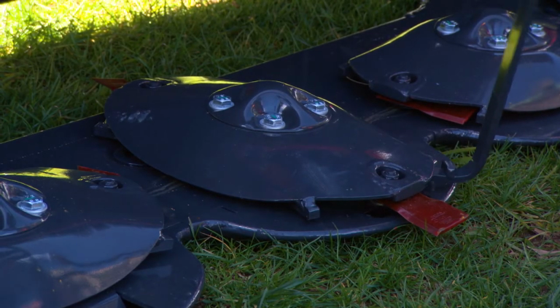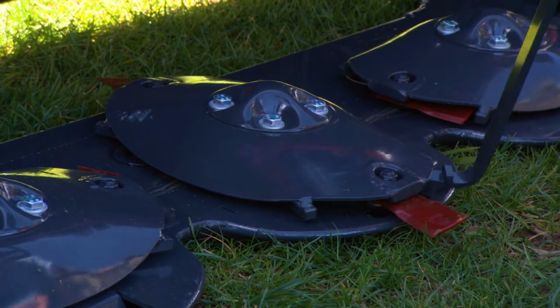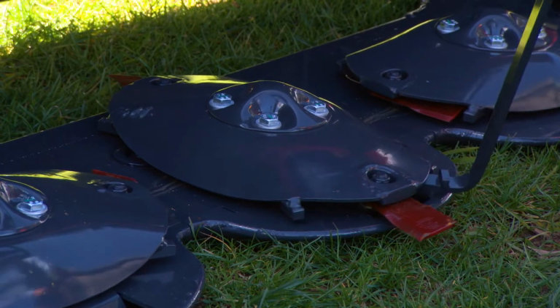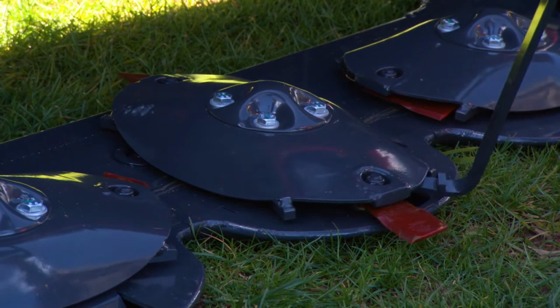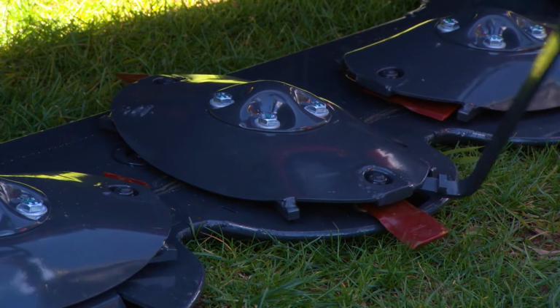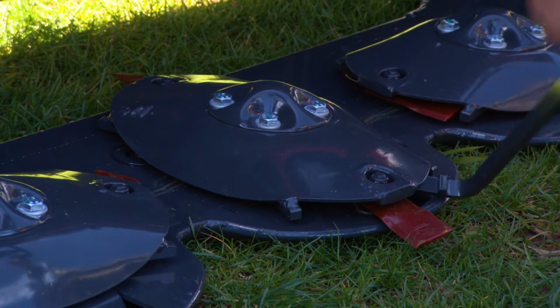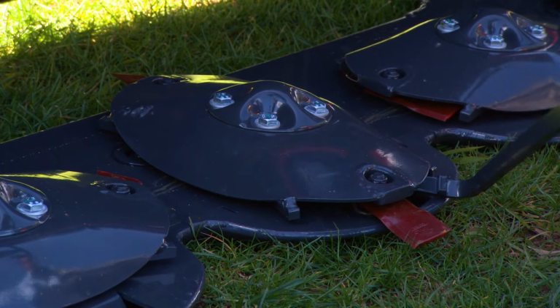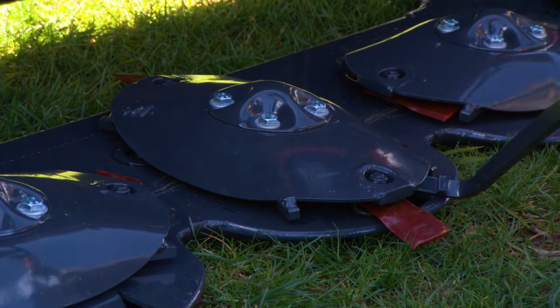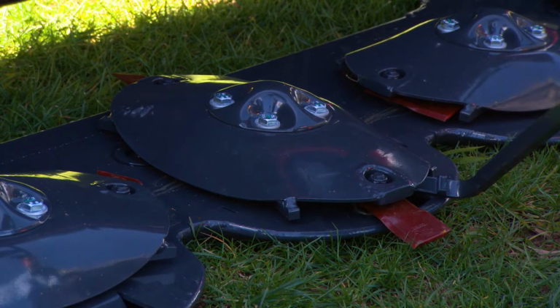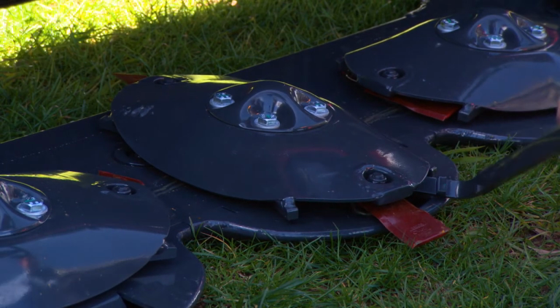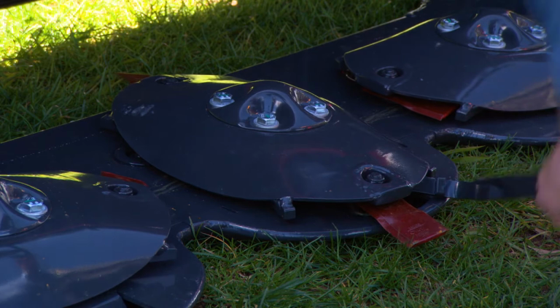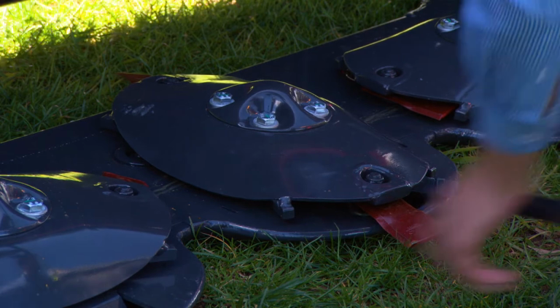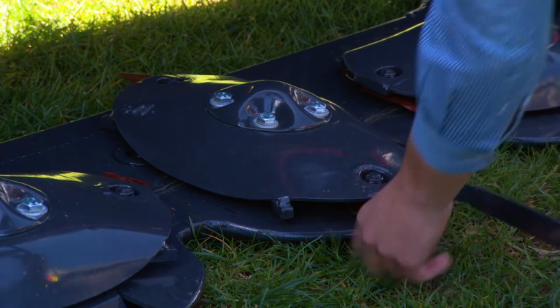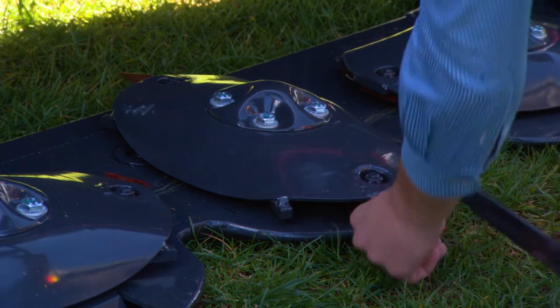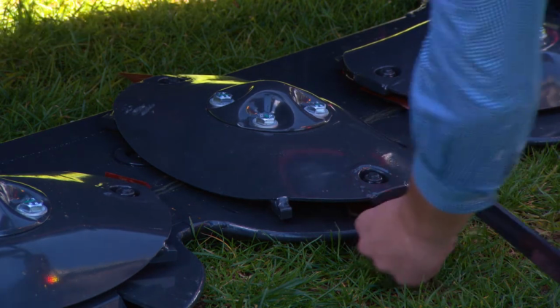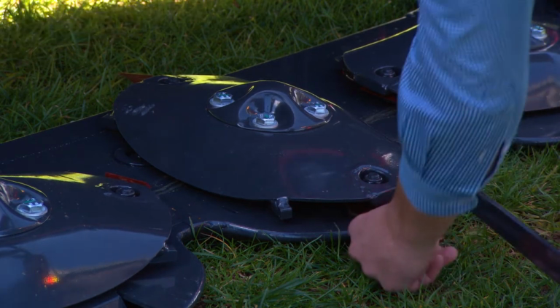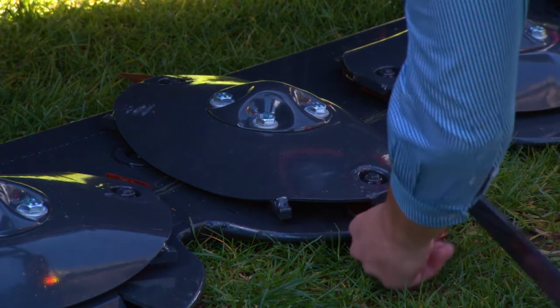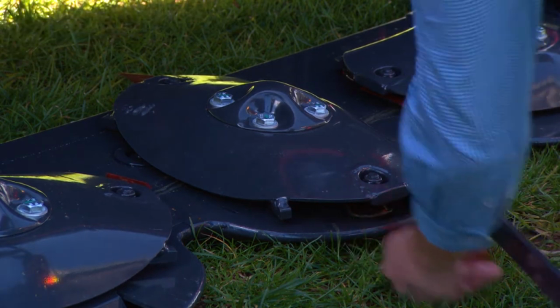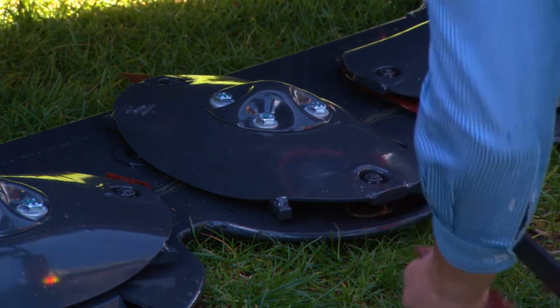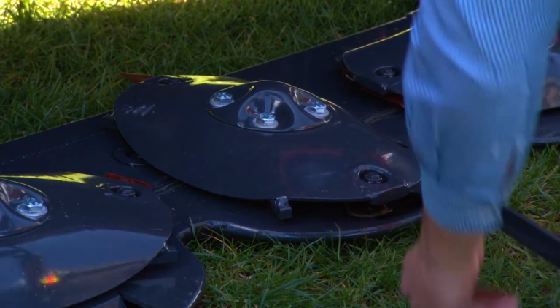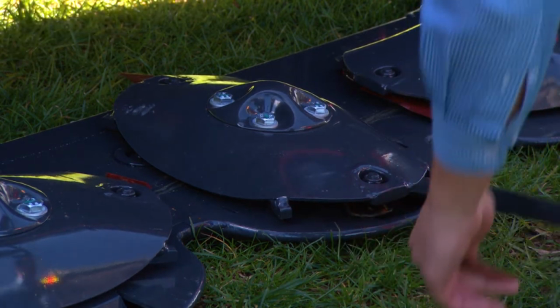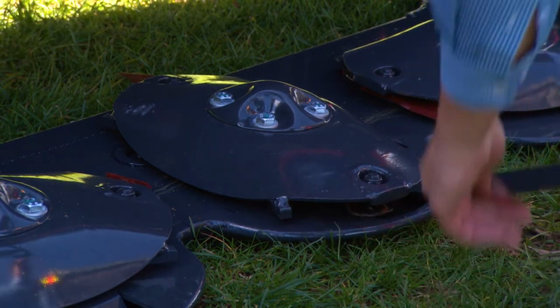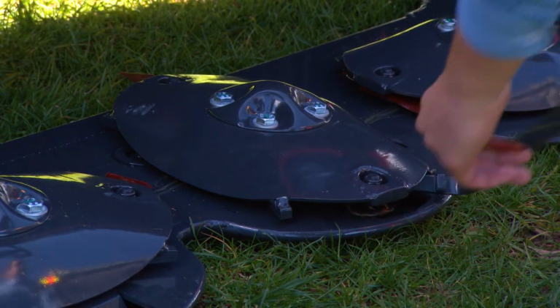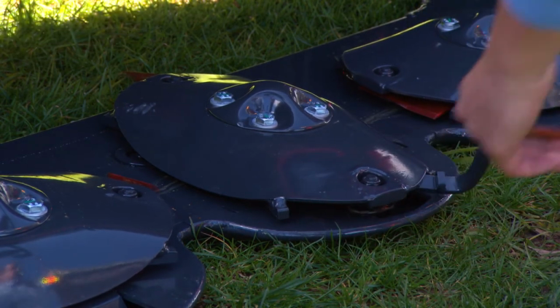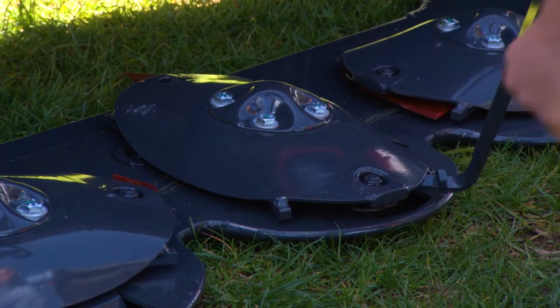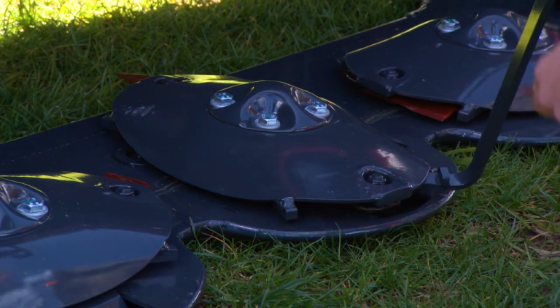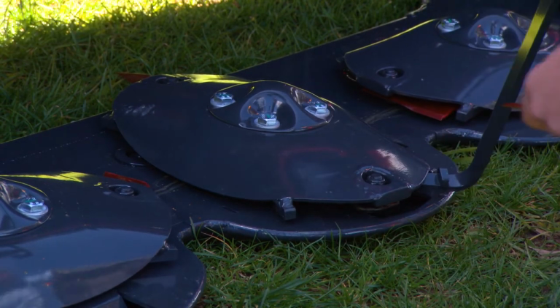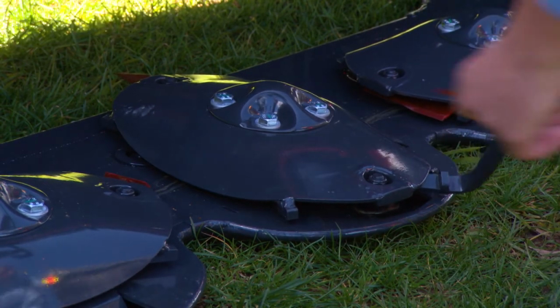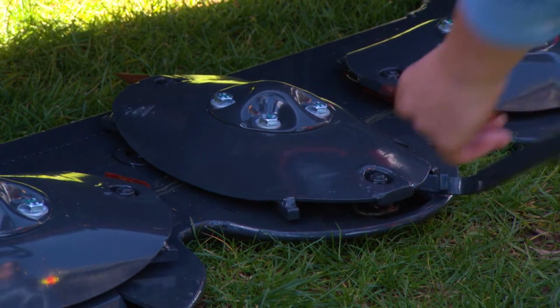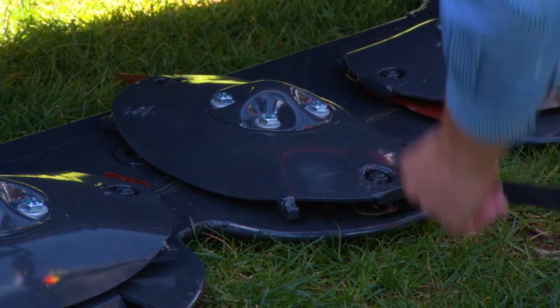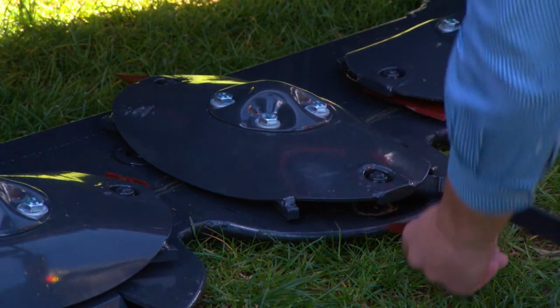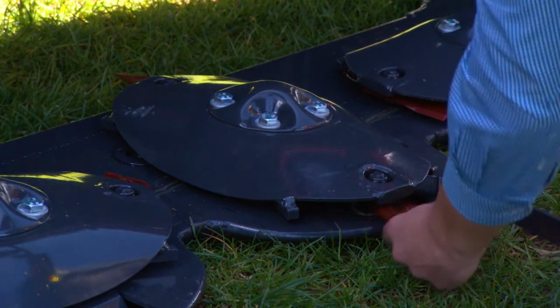Next is the quick change blades, which is as simple as inserting the tool, changing your blades over, and you're done.